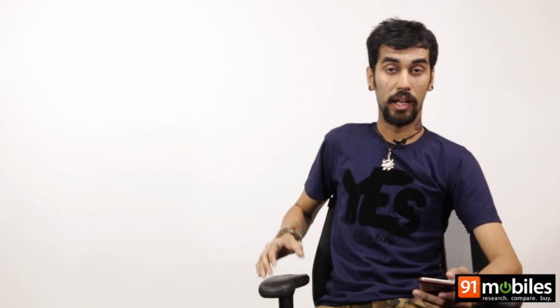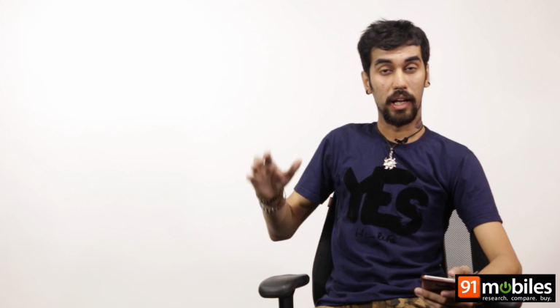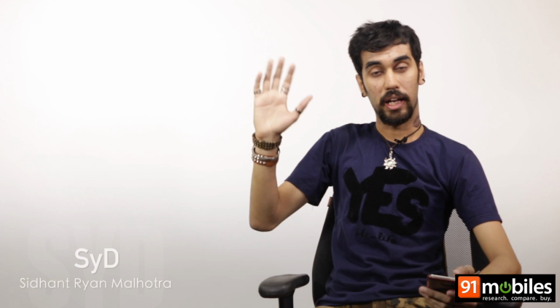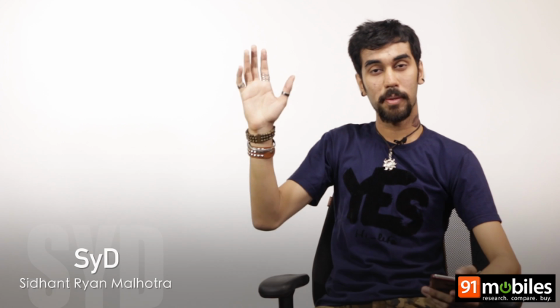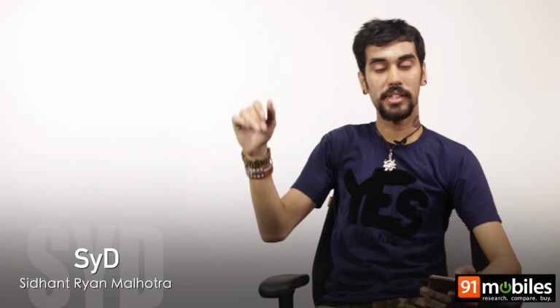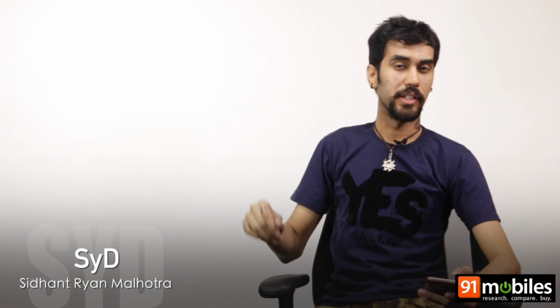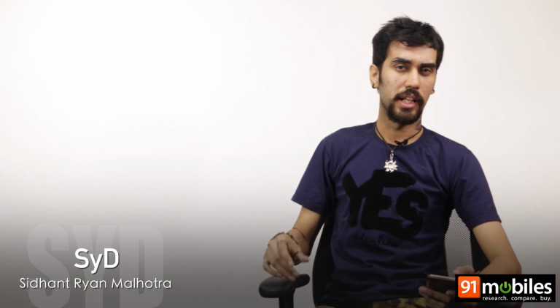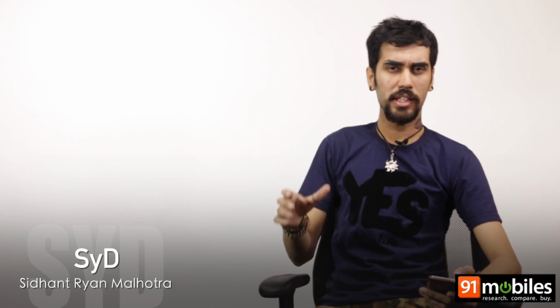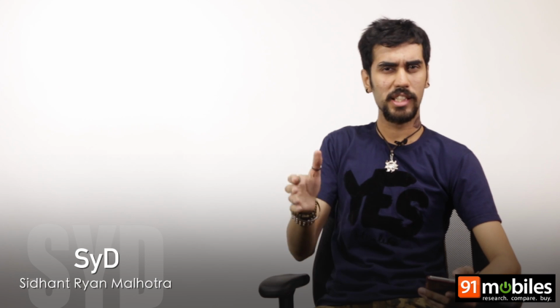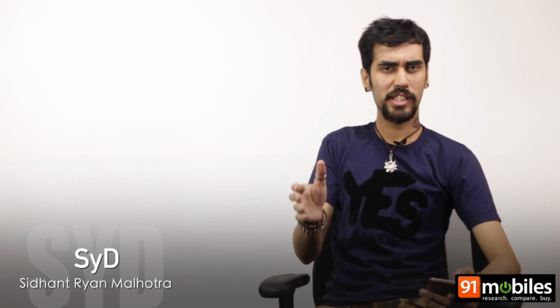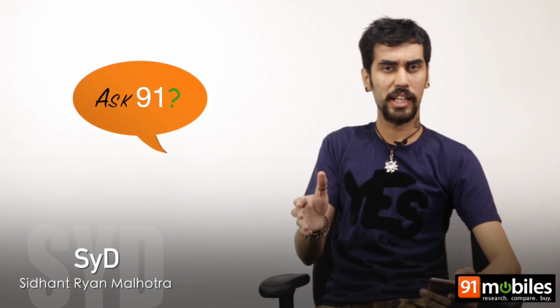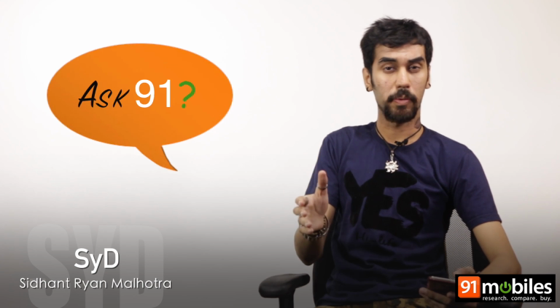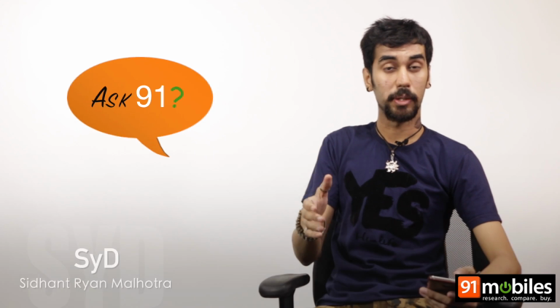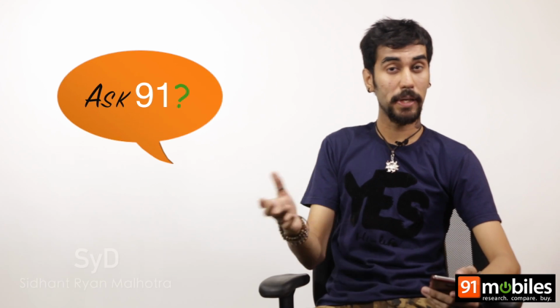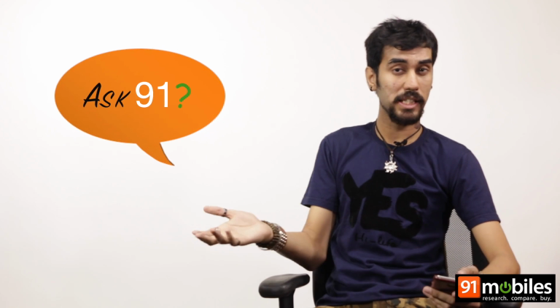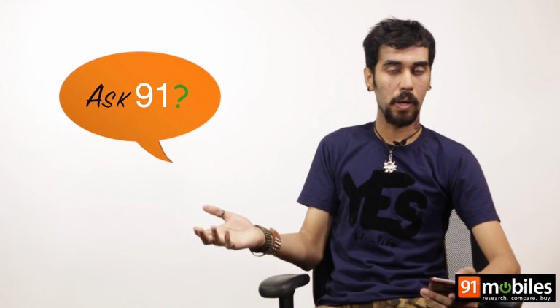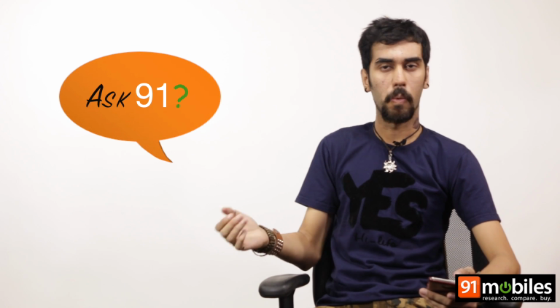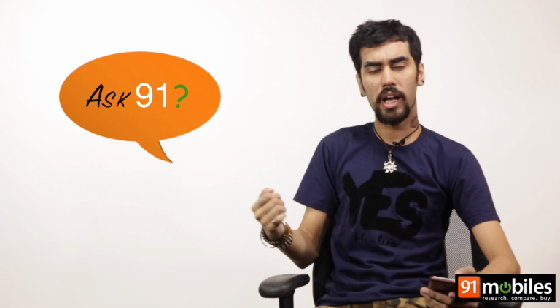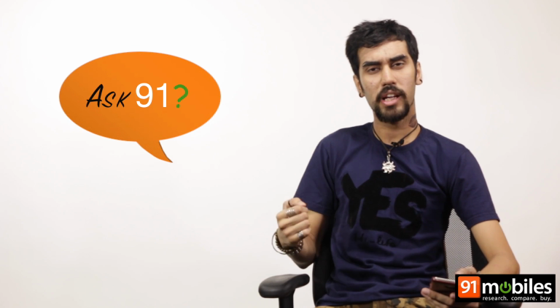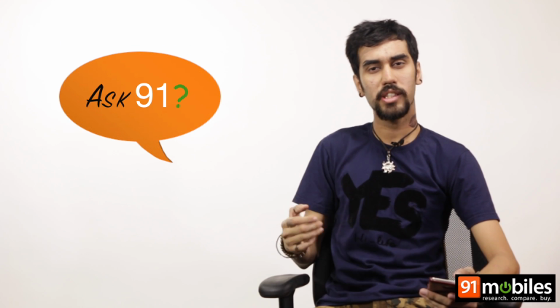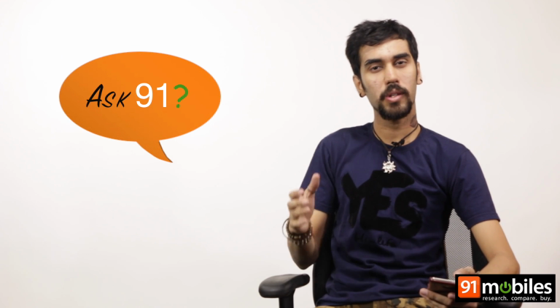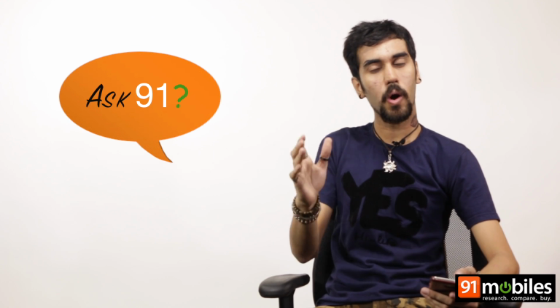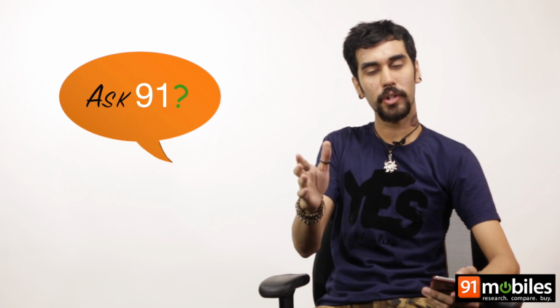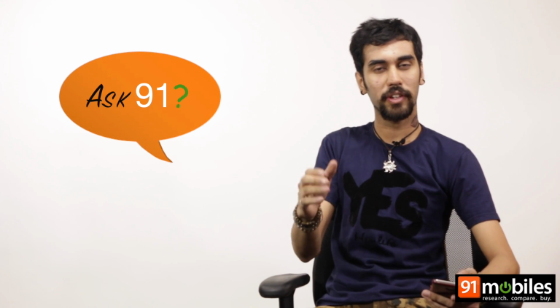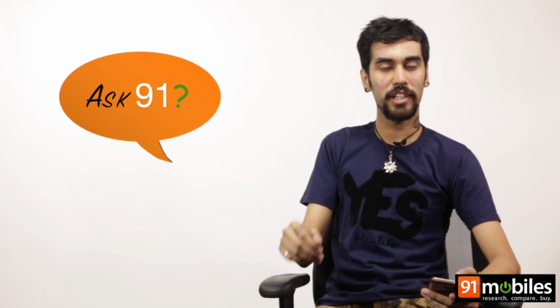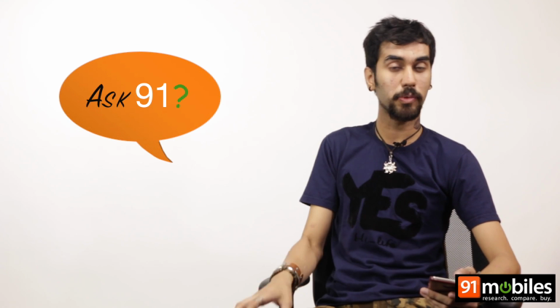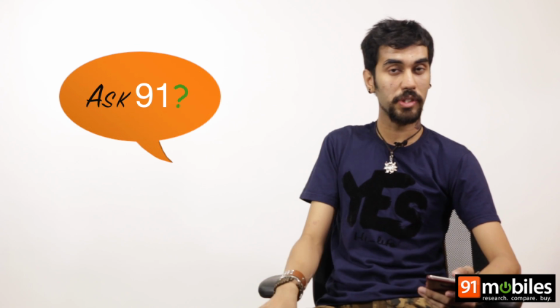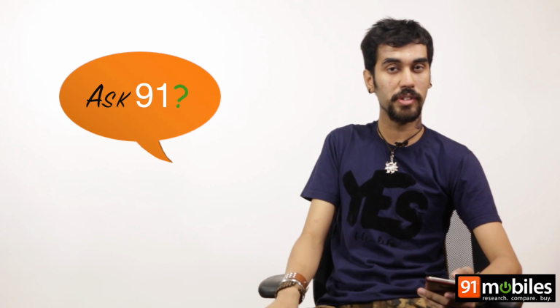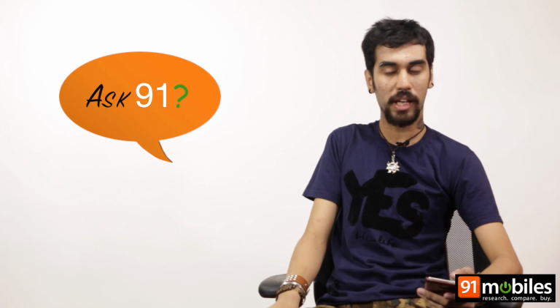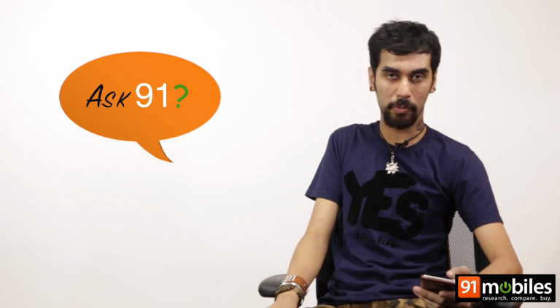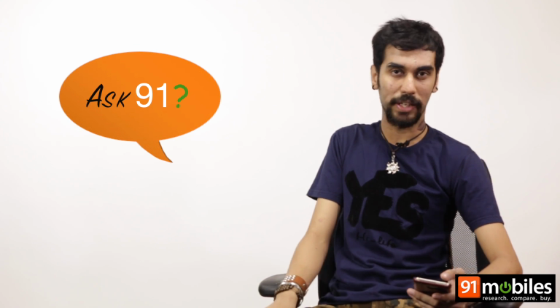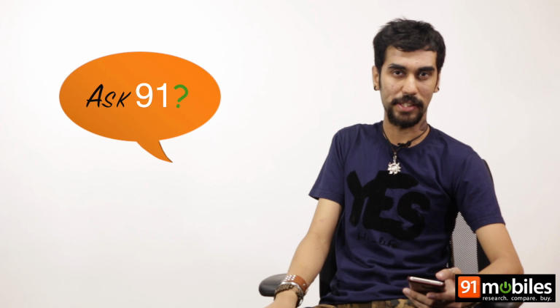Hi, I'm Sid and this is Ask Nariva, the place where I answer all your tech-related questions and queries.